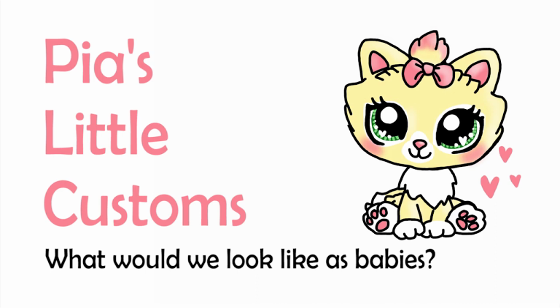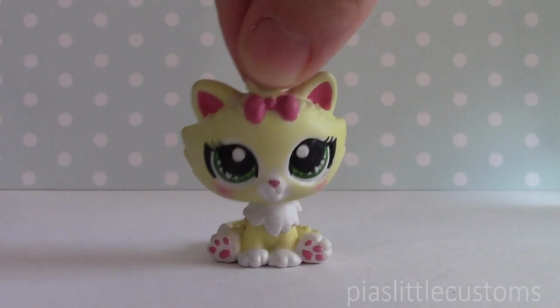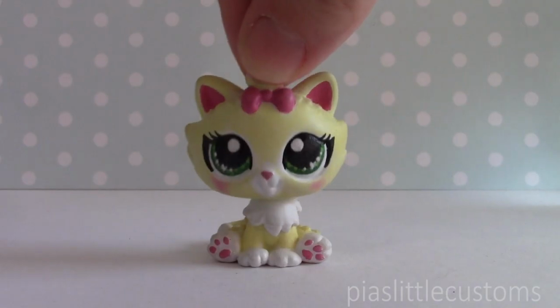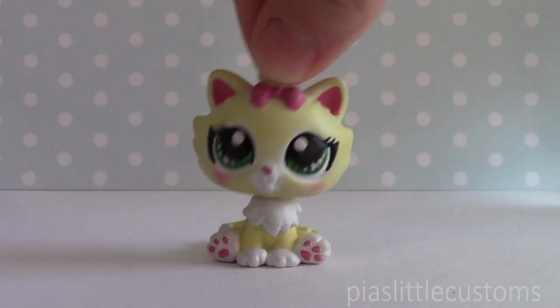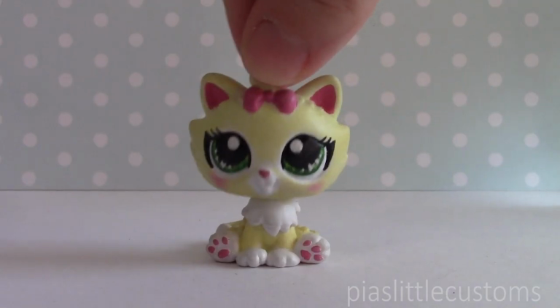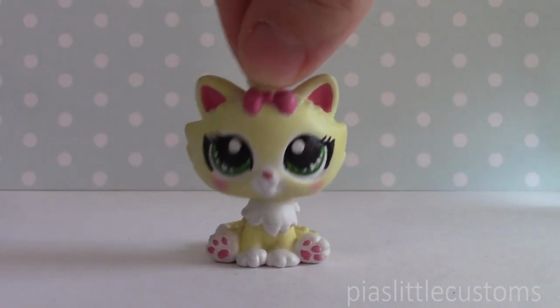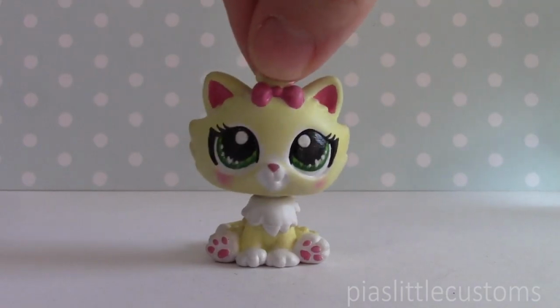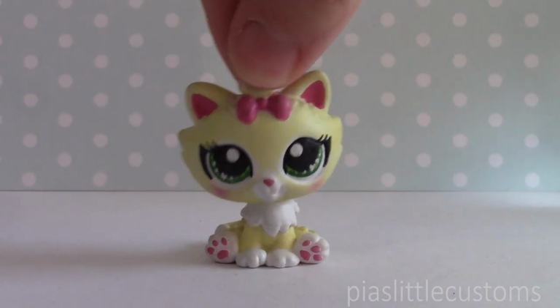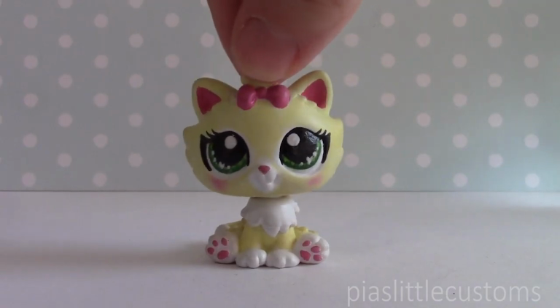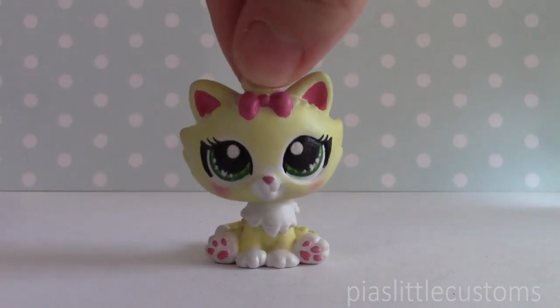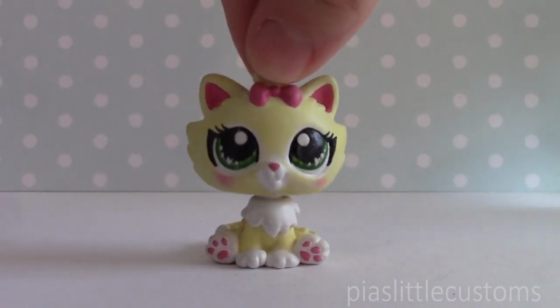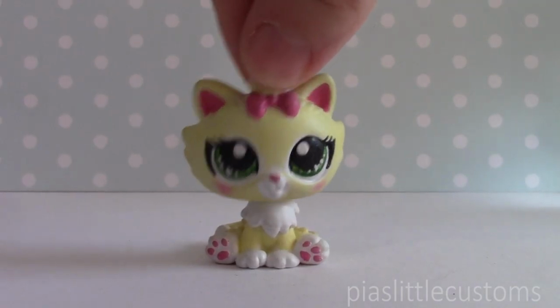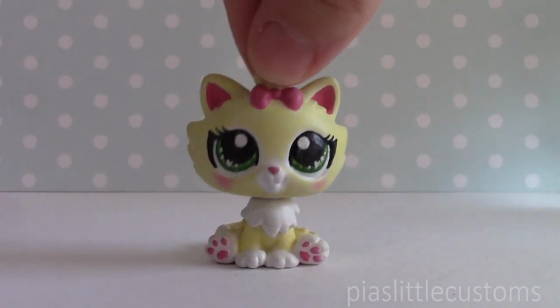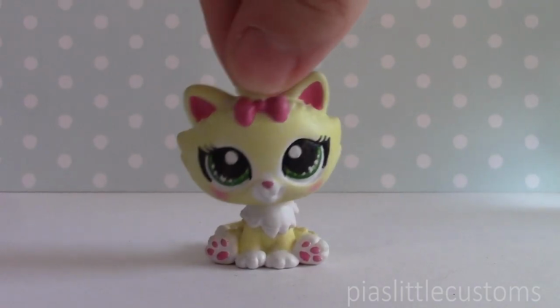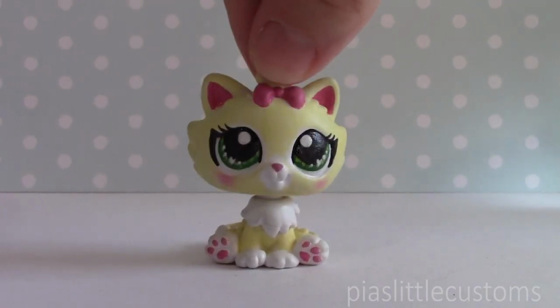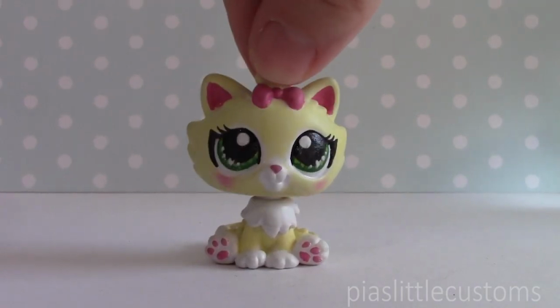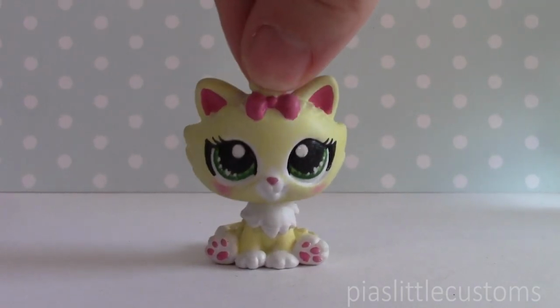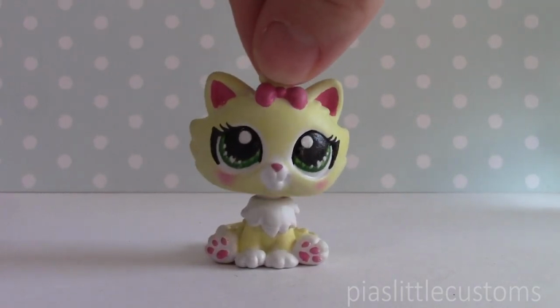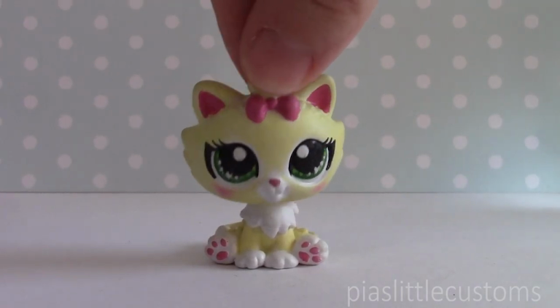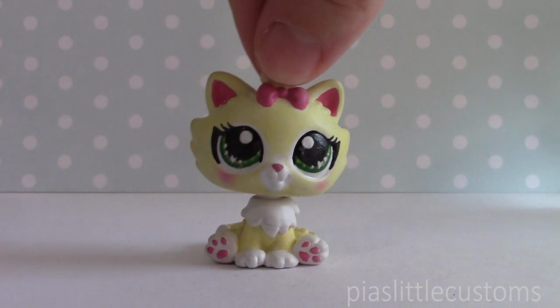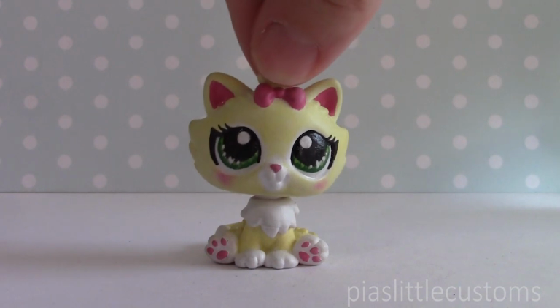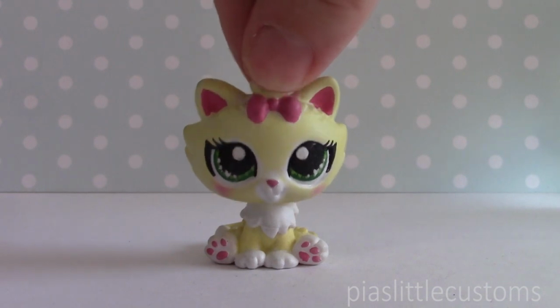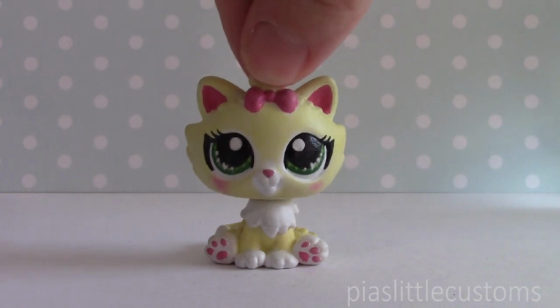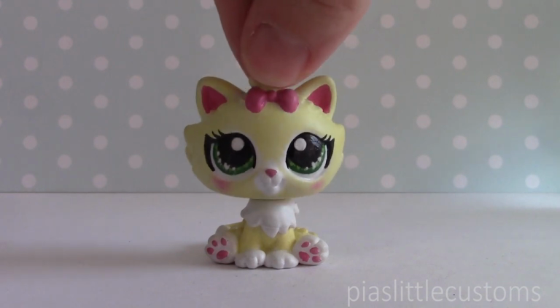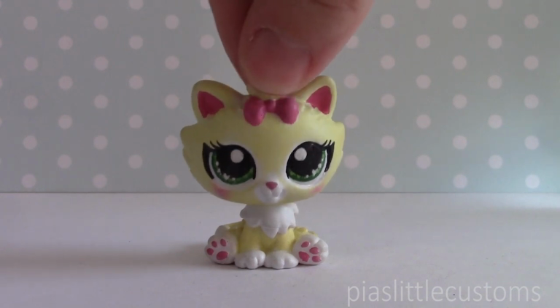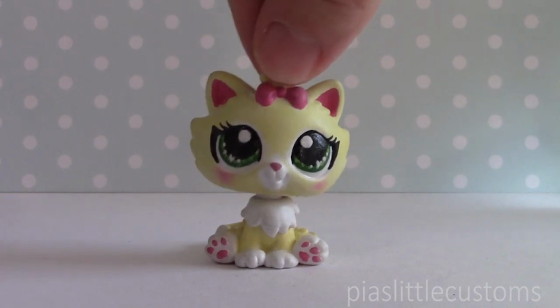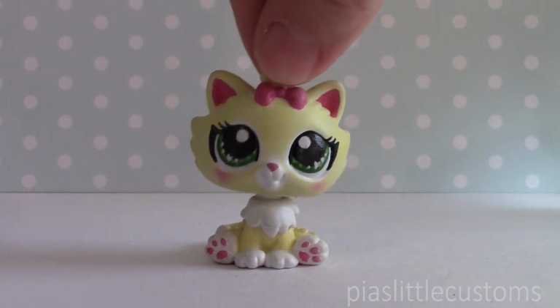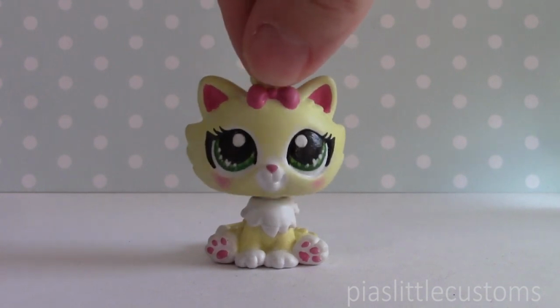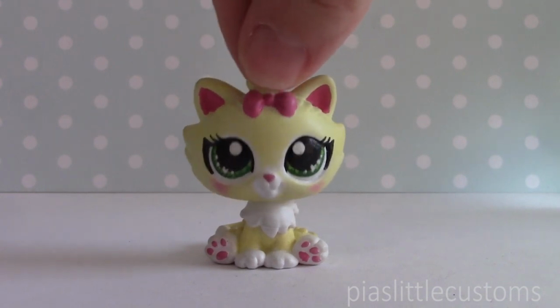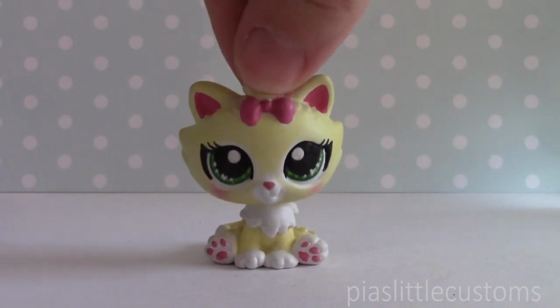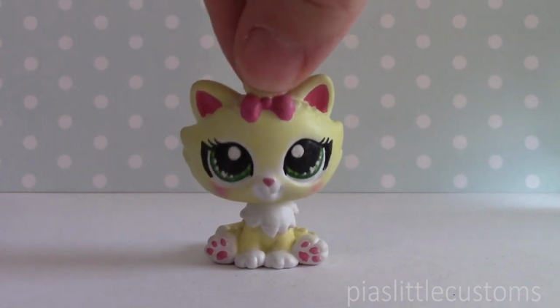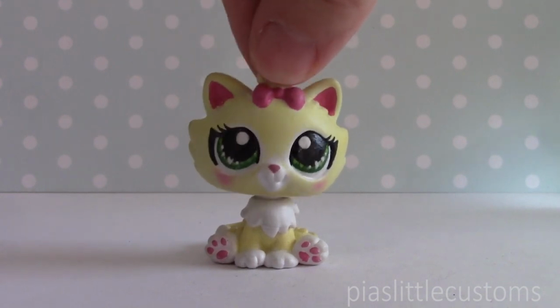Hey guys, it's Pia here, and today I wanted to make a video where I reveal a little secret project that I've been working on.